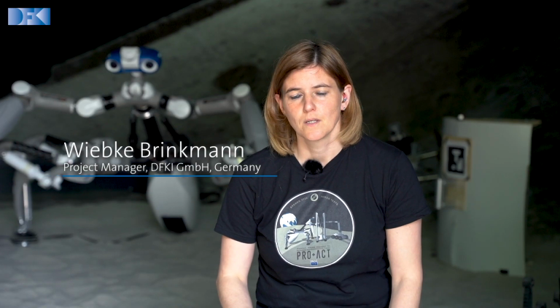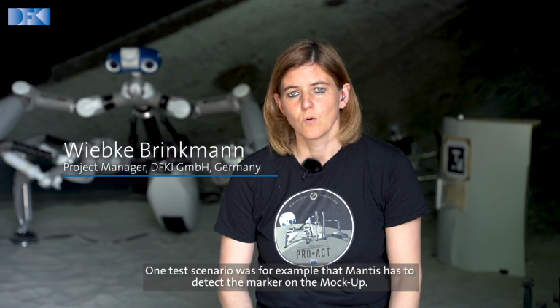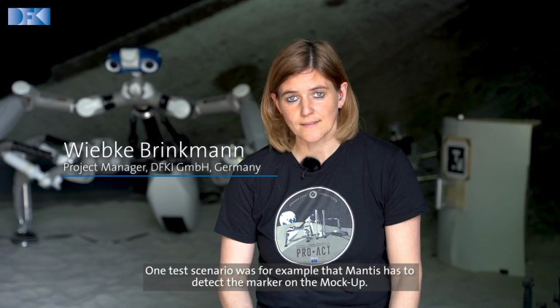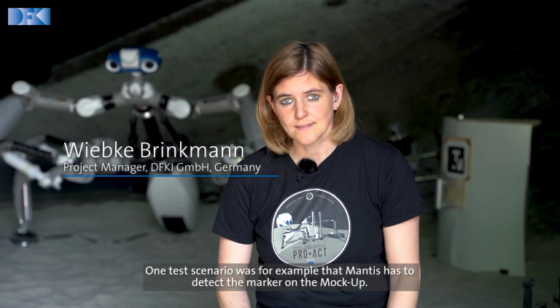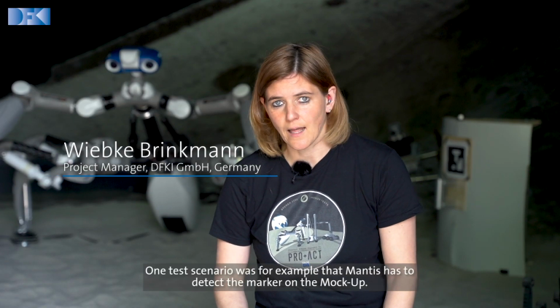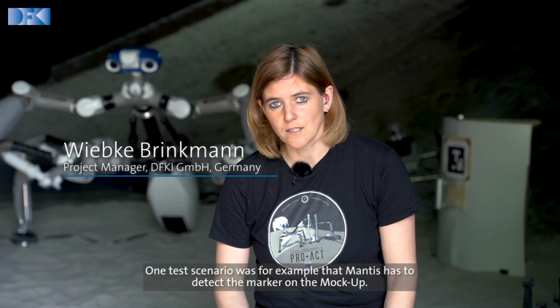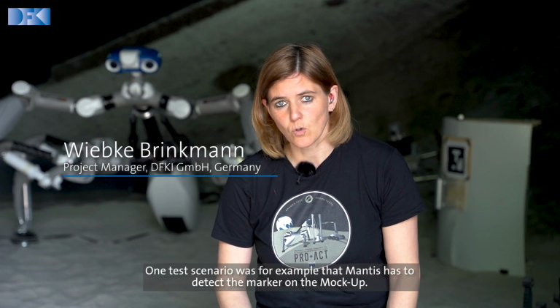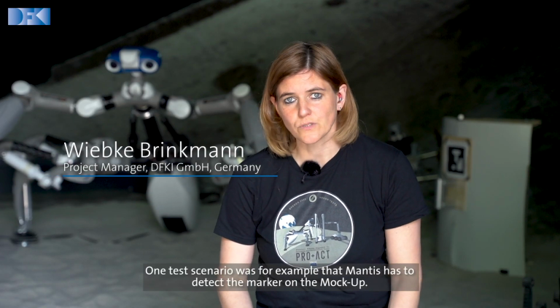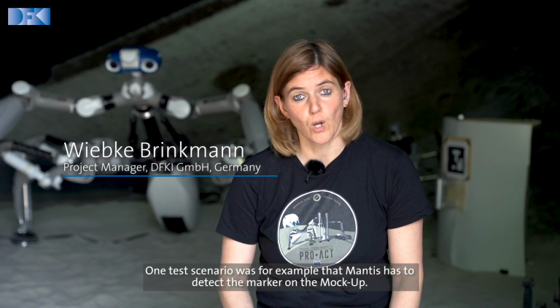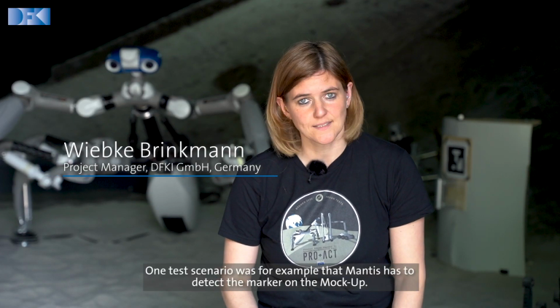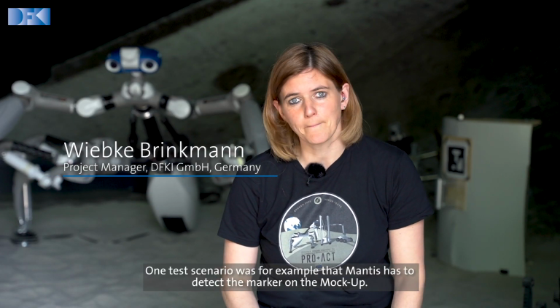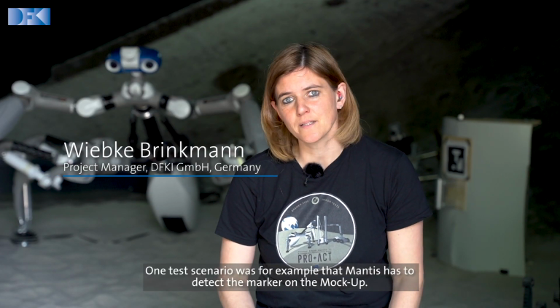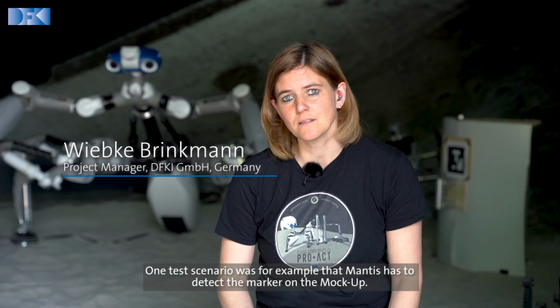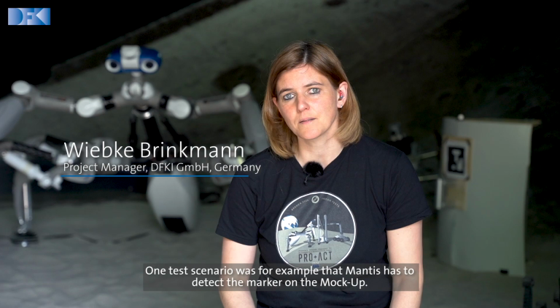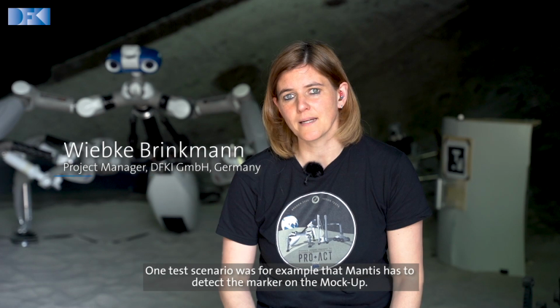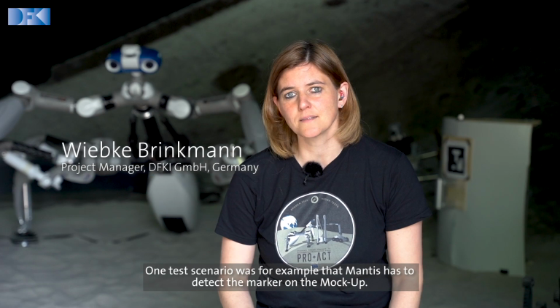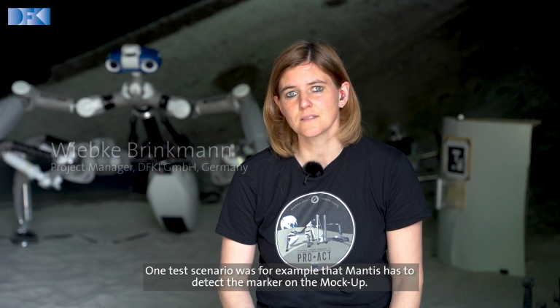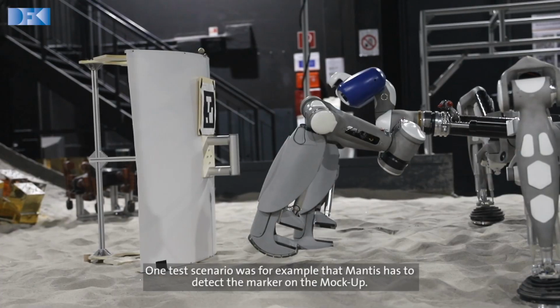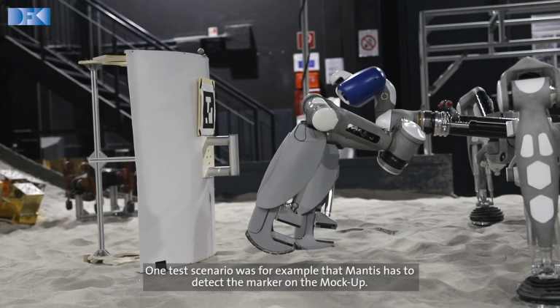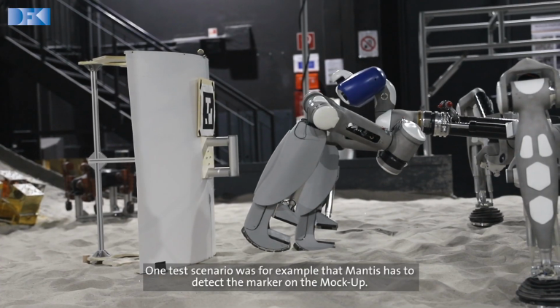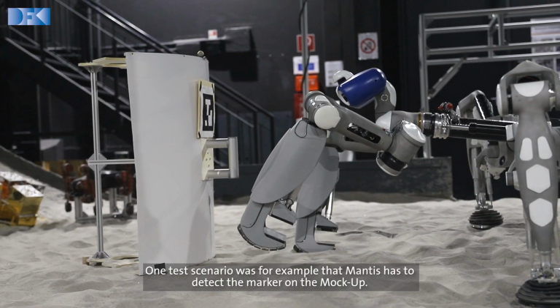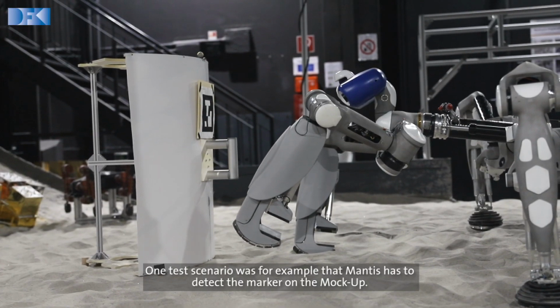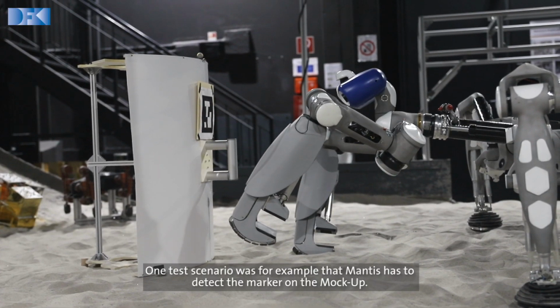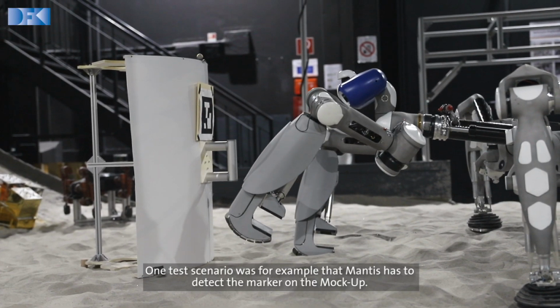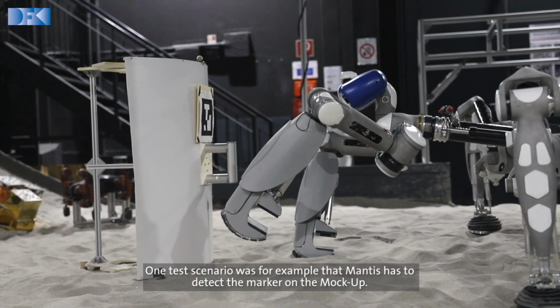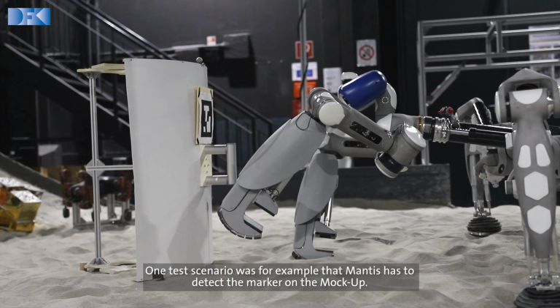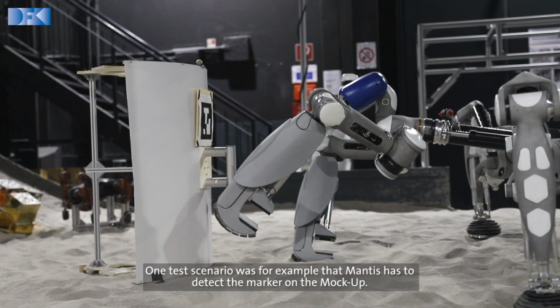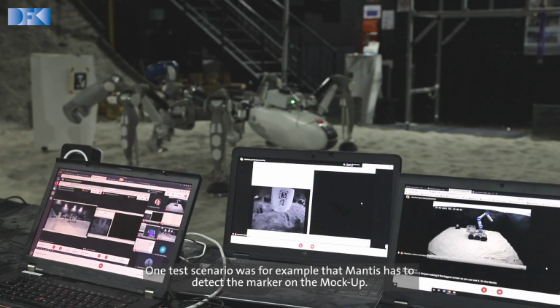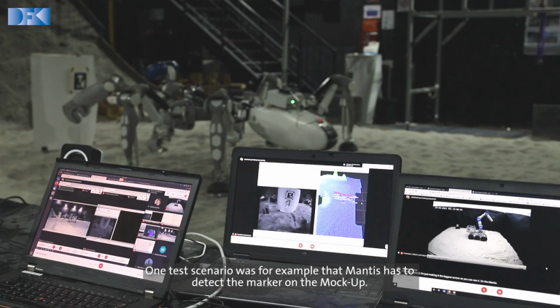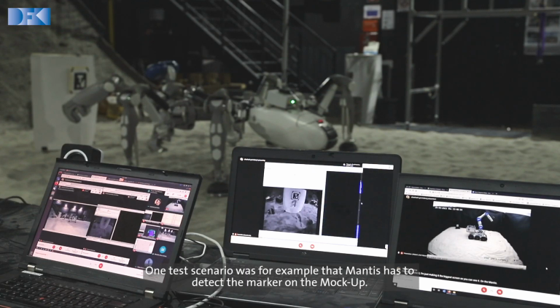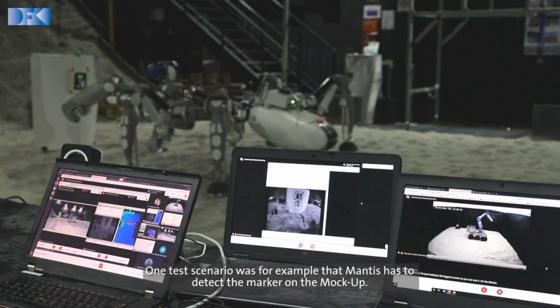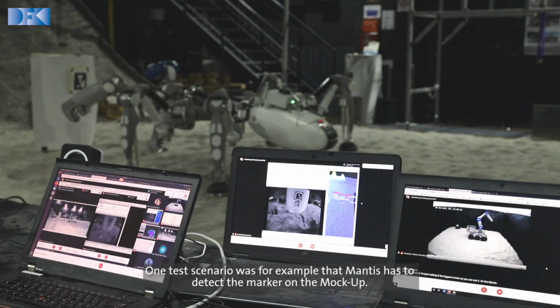One test scenario was, for example, that Mantis had to detect the marker on the mockup.